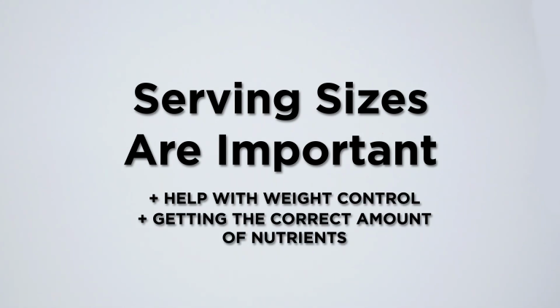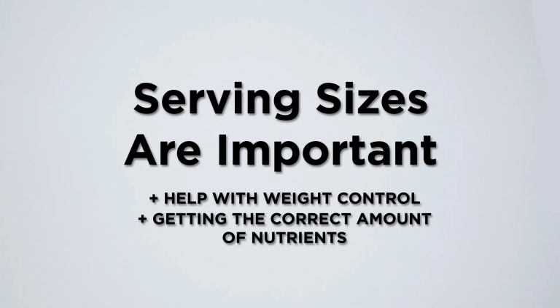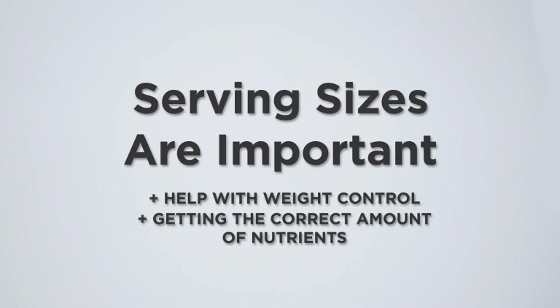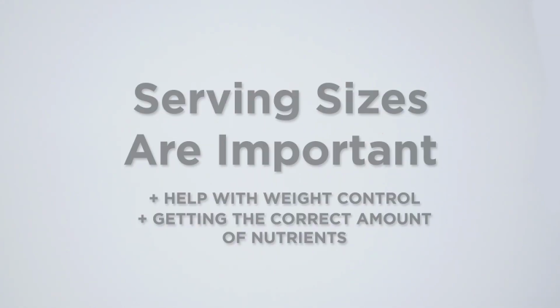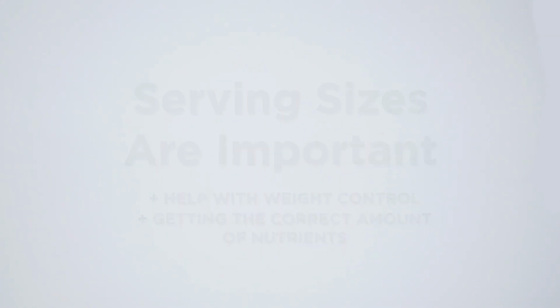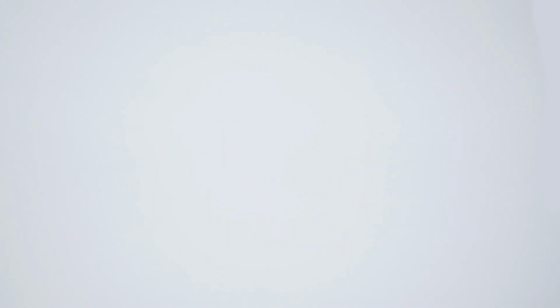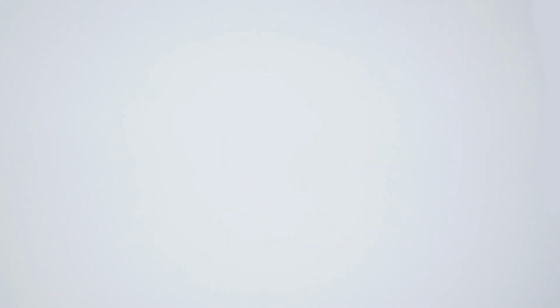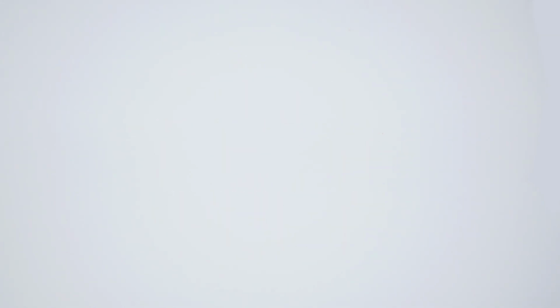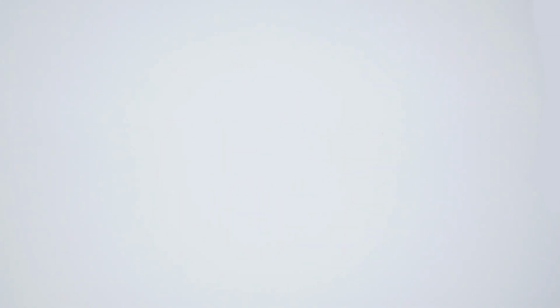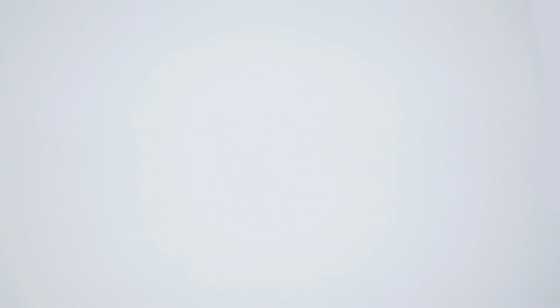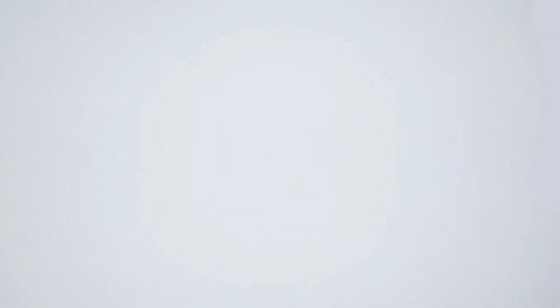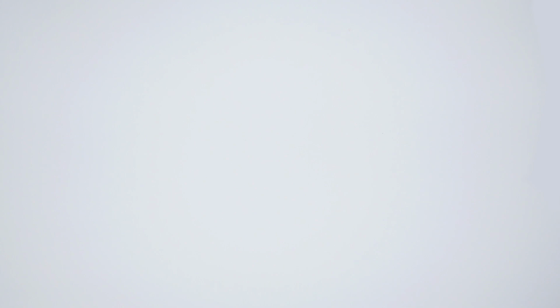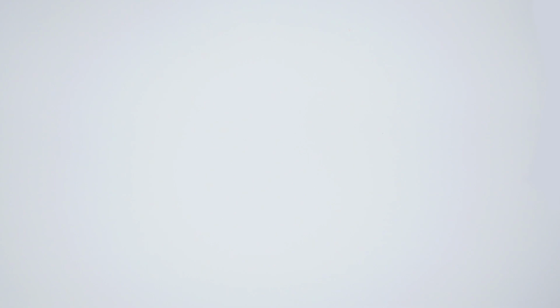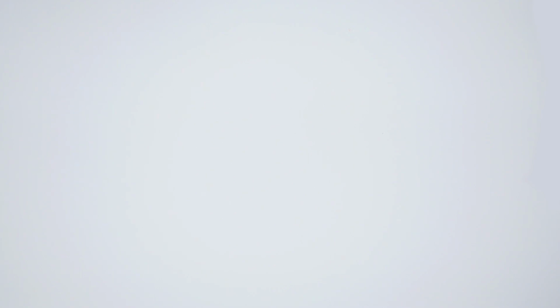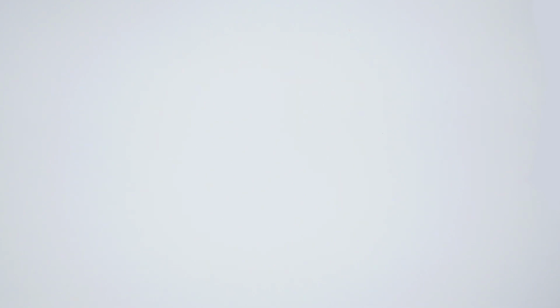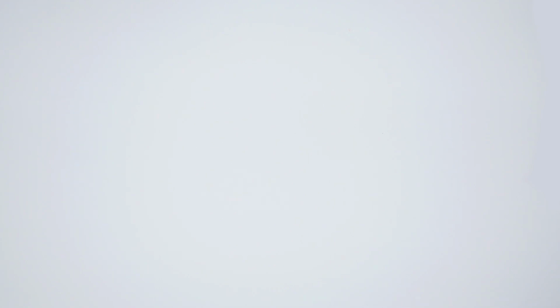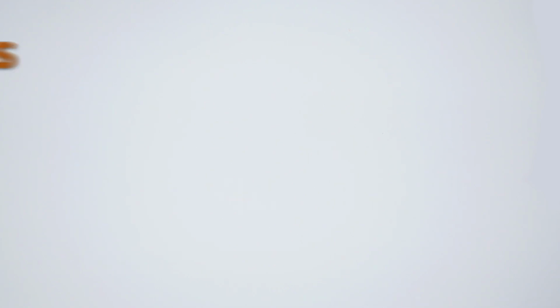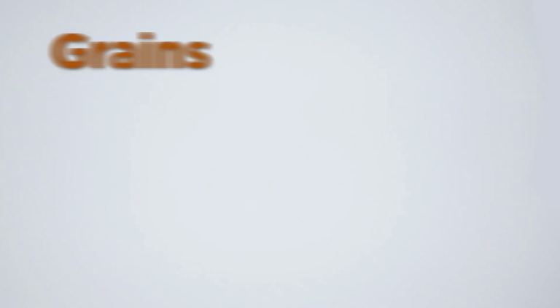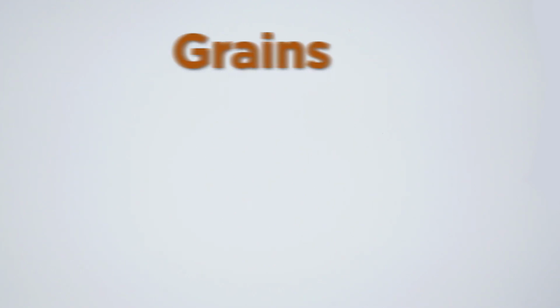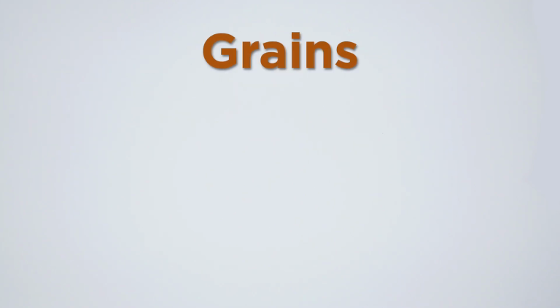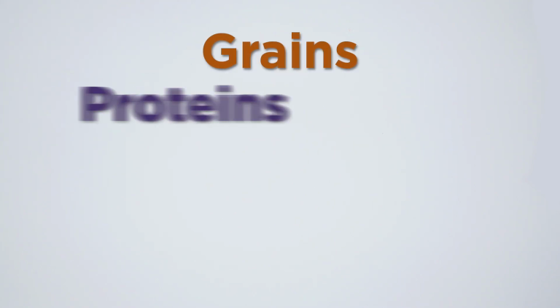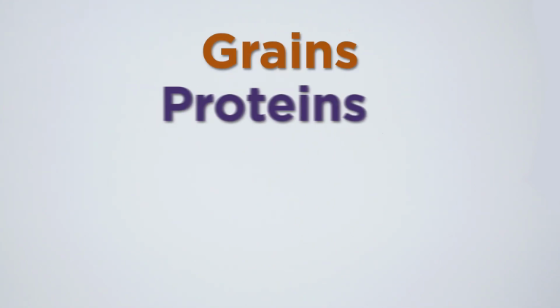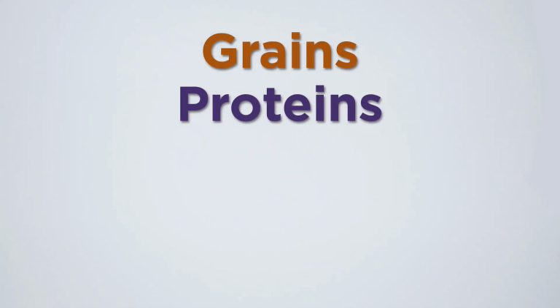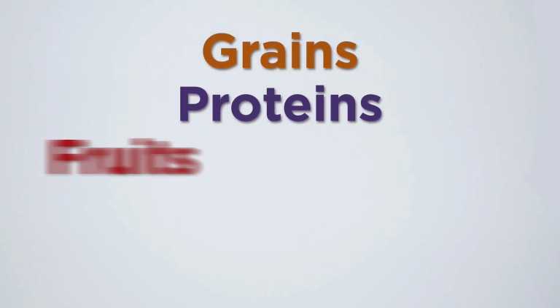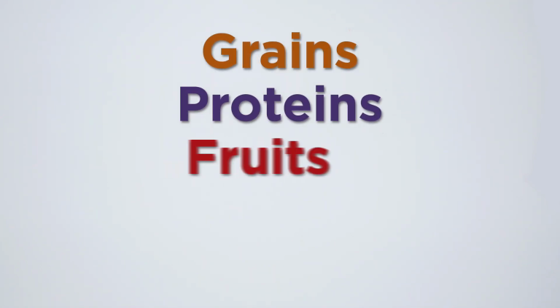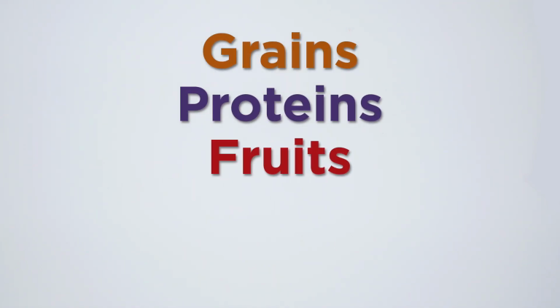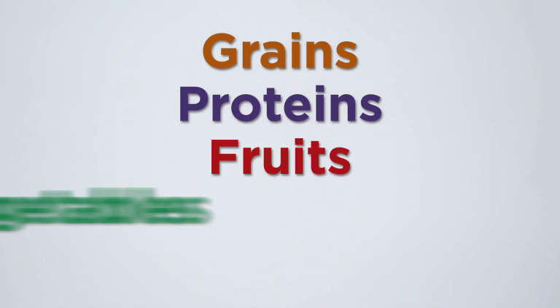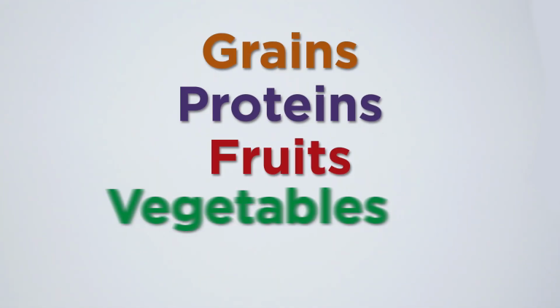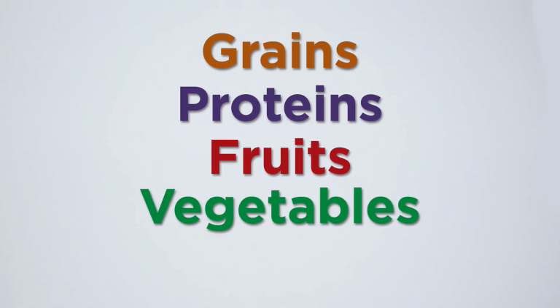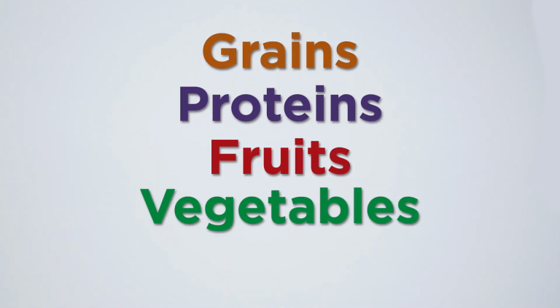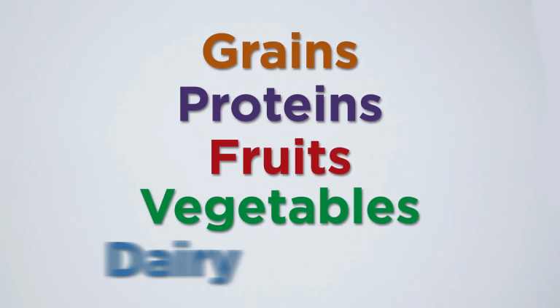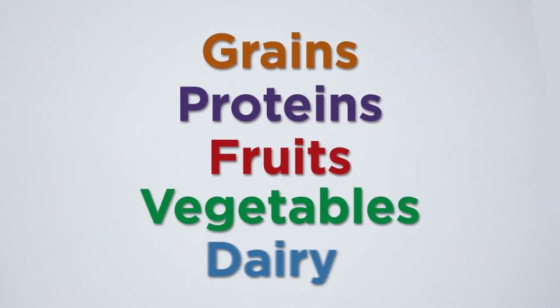Foods are broken down into five main categories: grains, proteins, fruits, vegetables, and dairy.